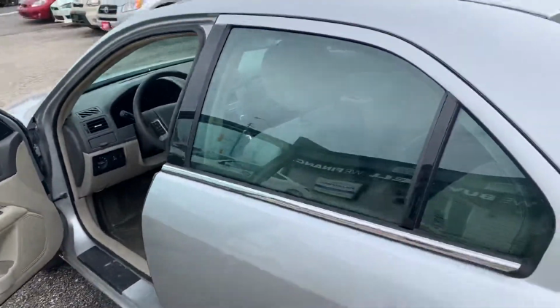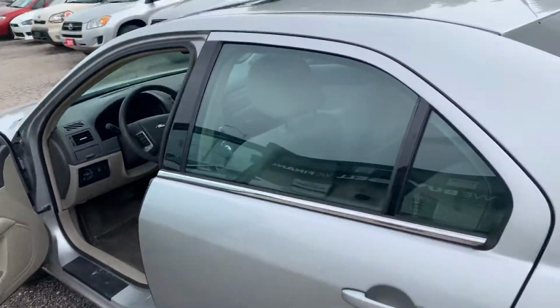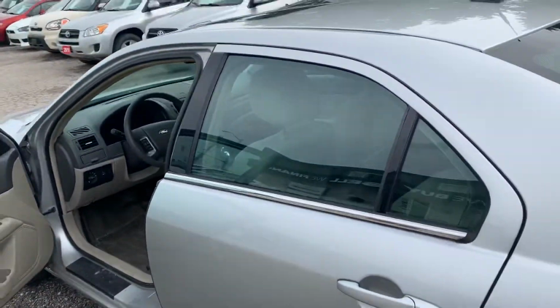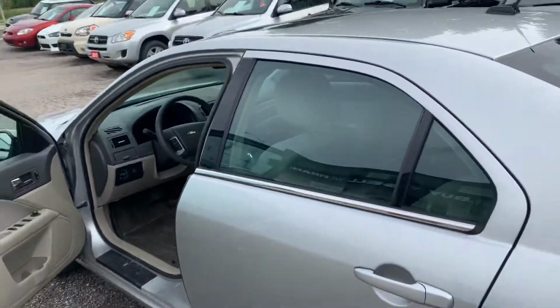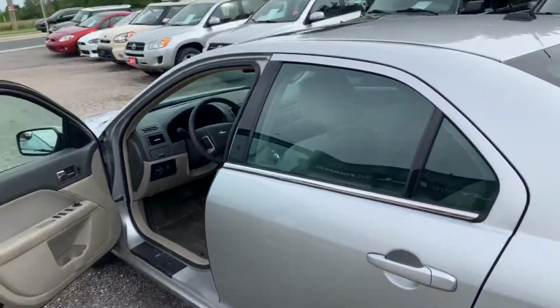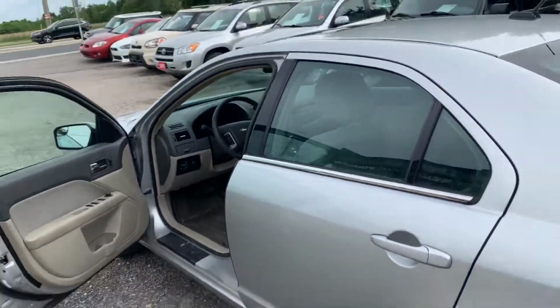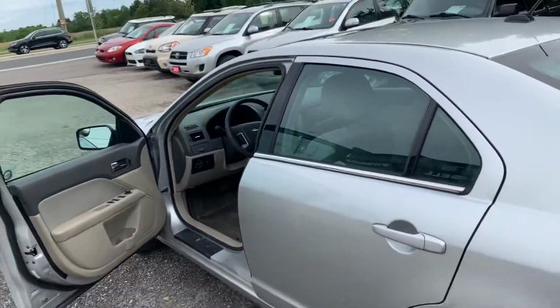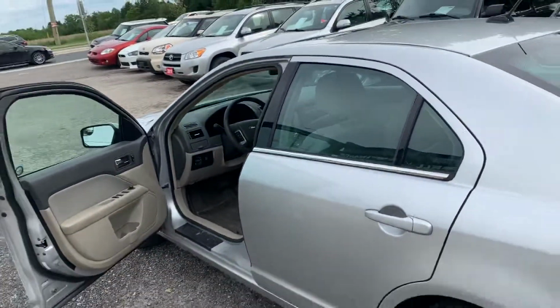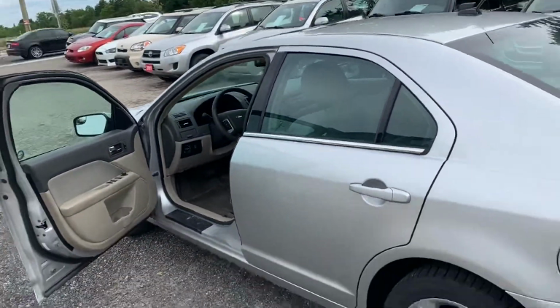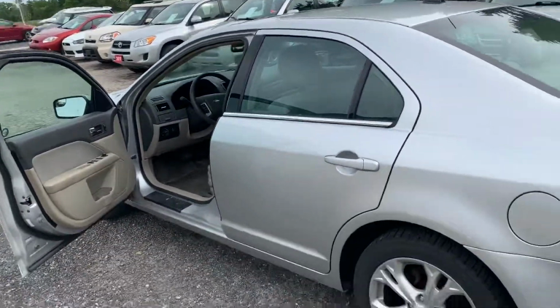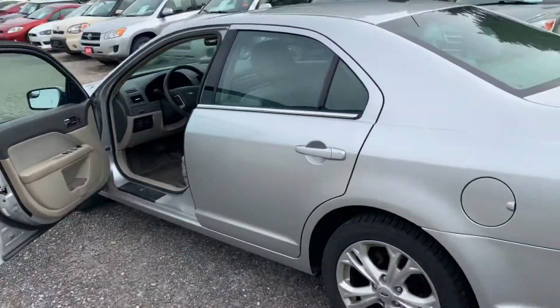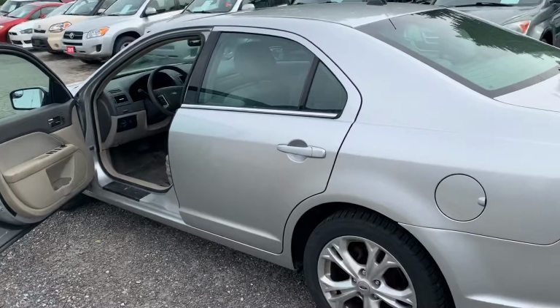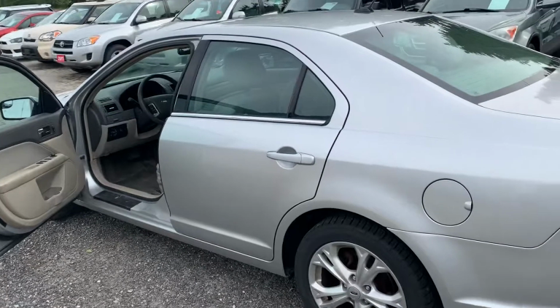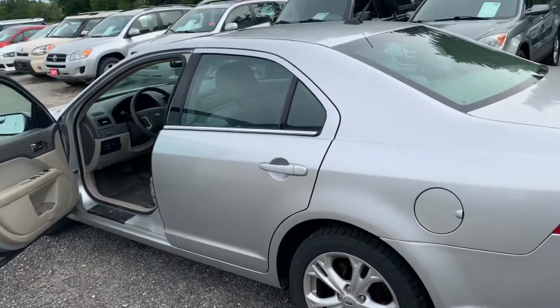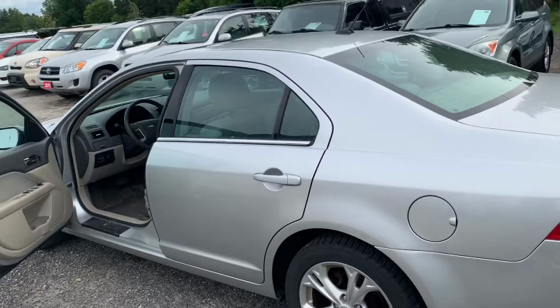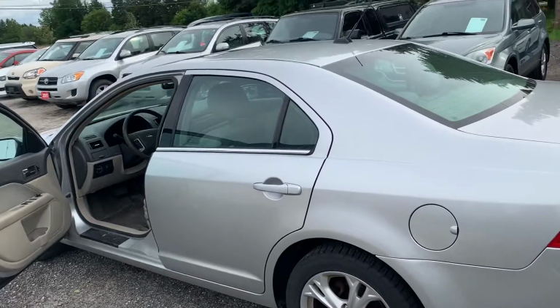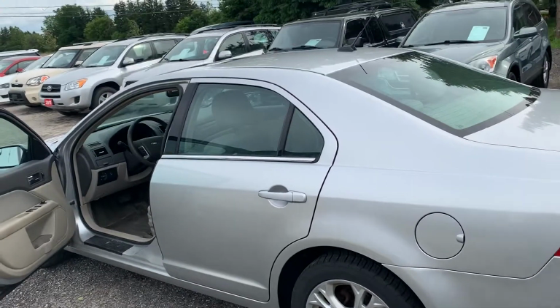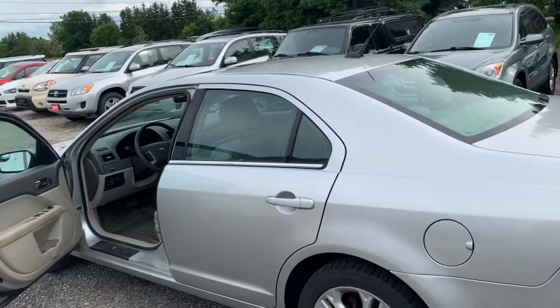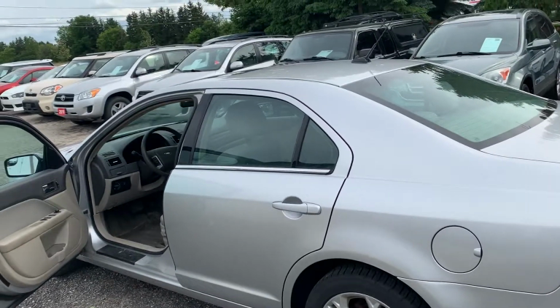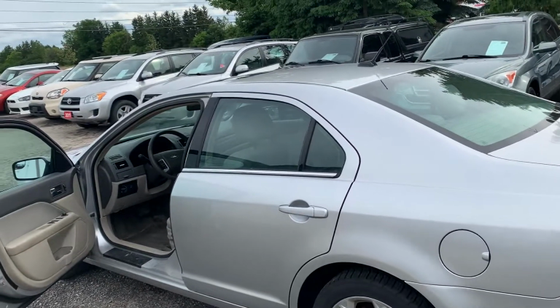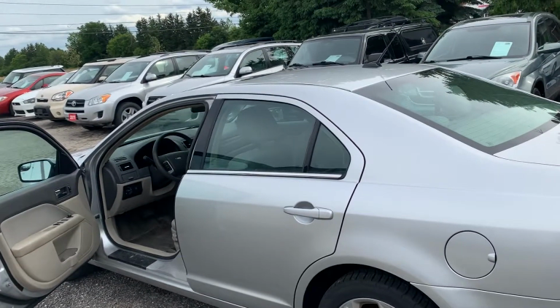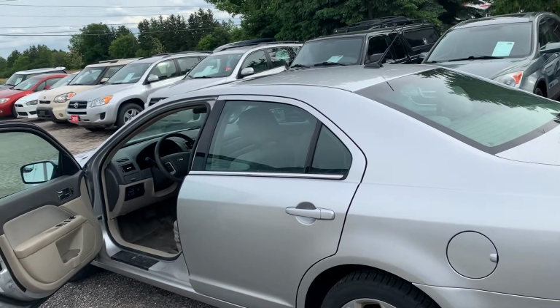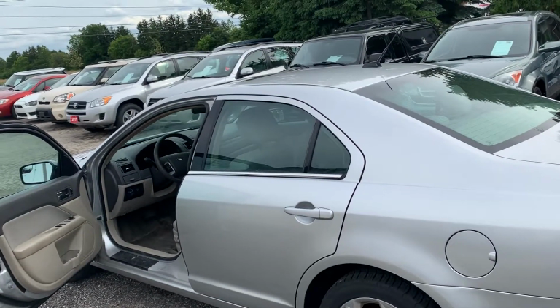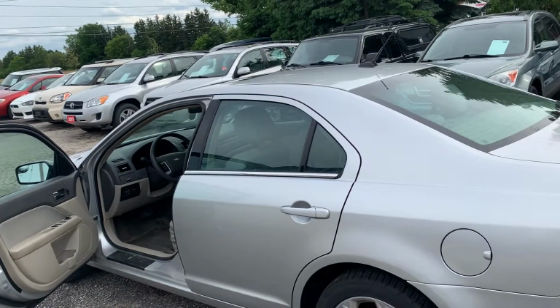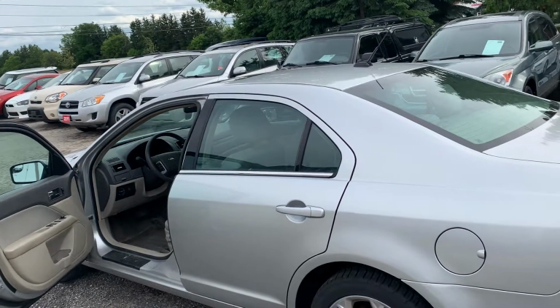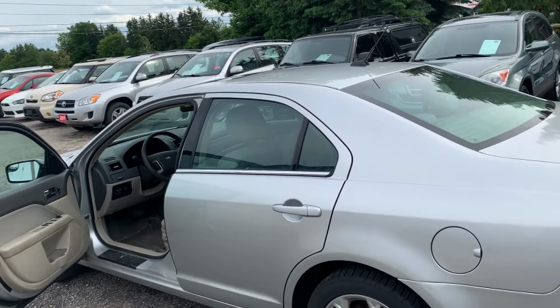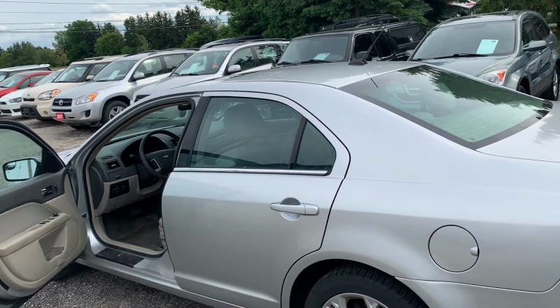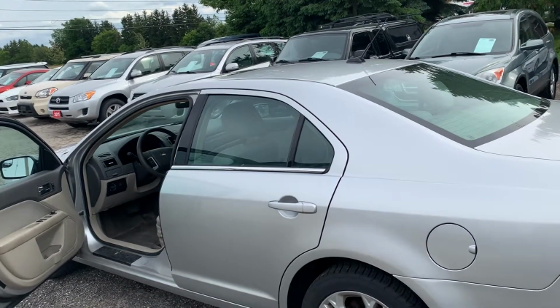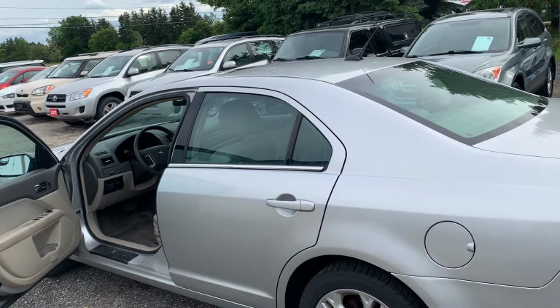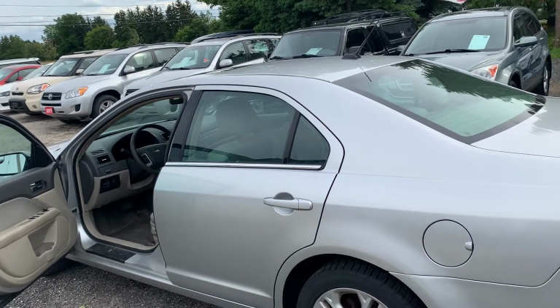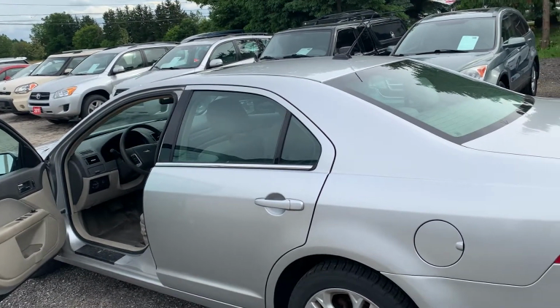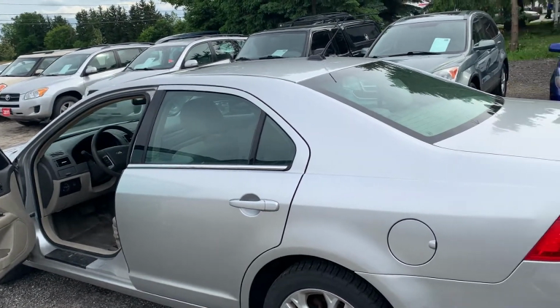So again, this is a four-cylinder automatic four-door. Great on gas, lots of power — a great family vehicle for this kind of money.